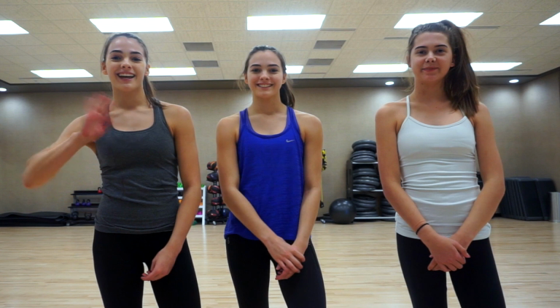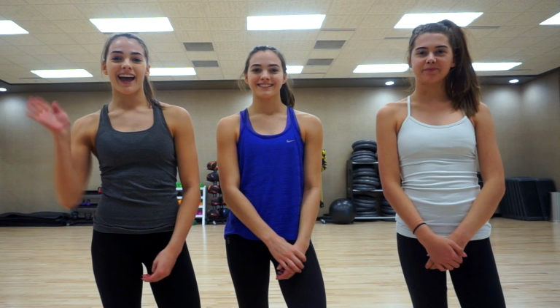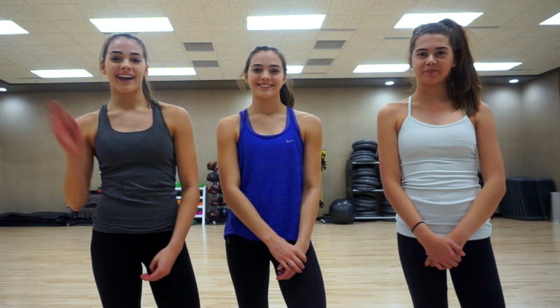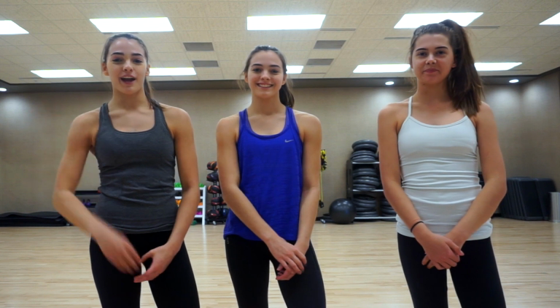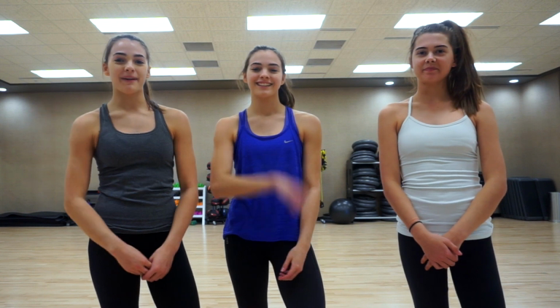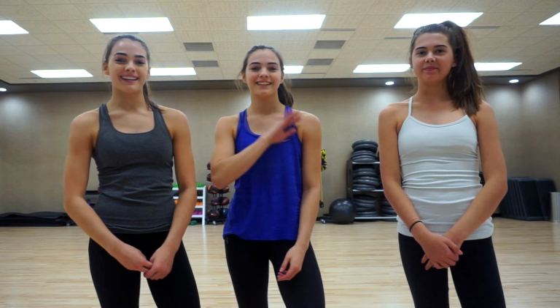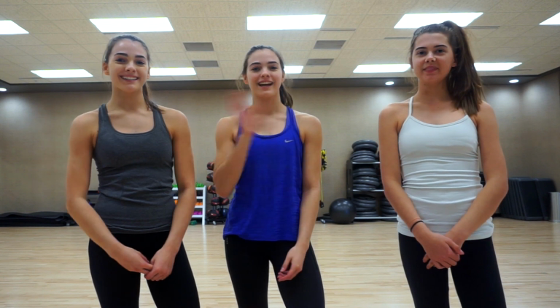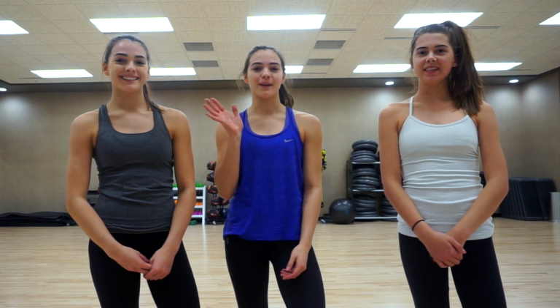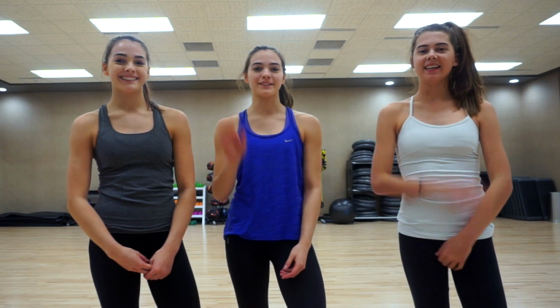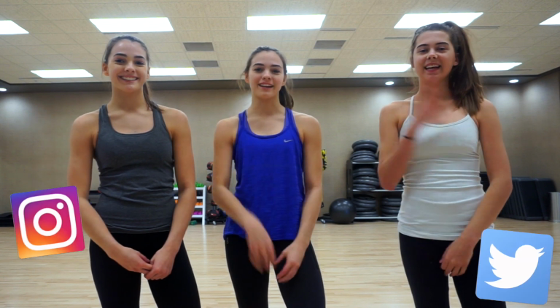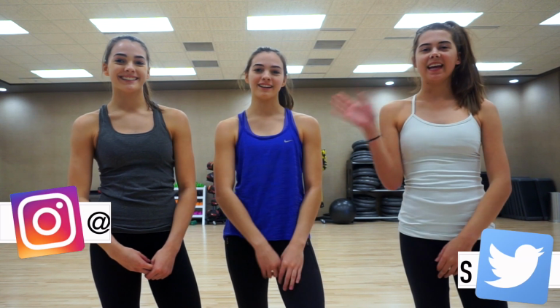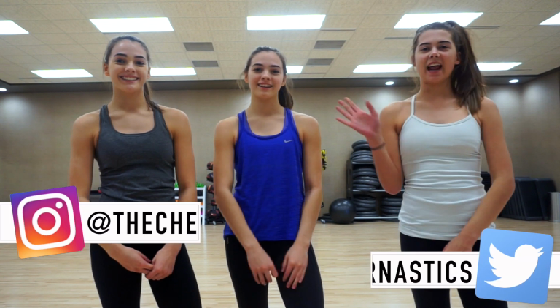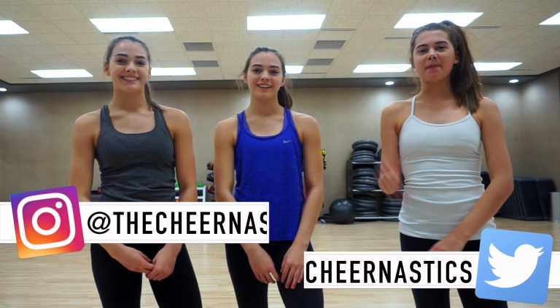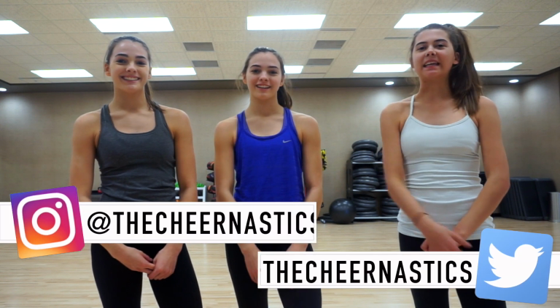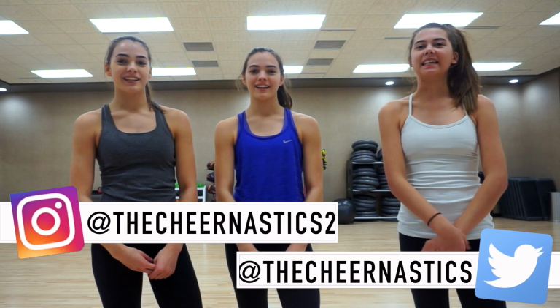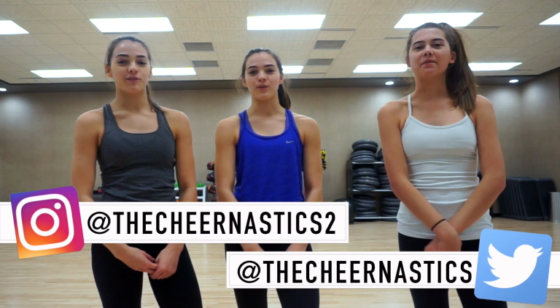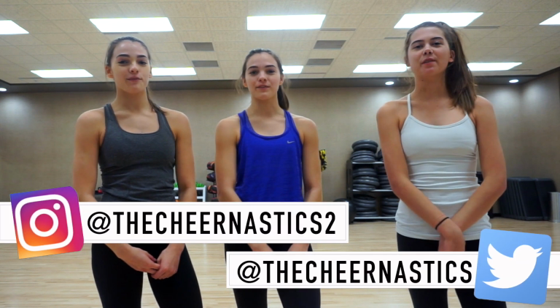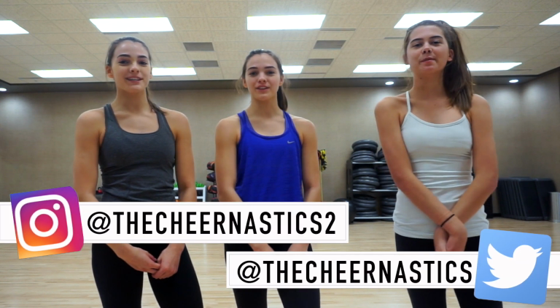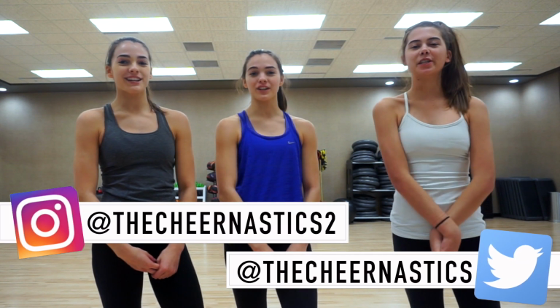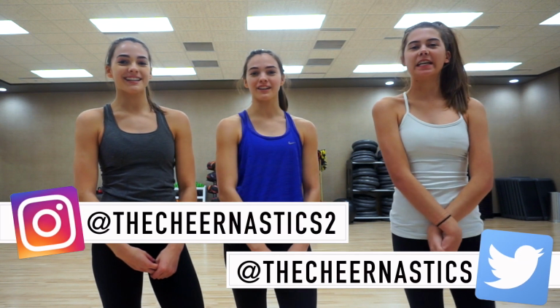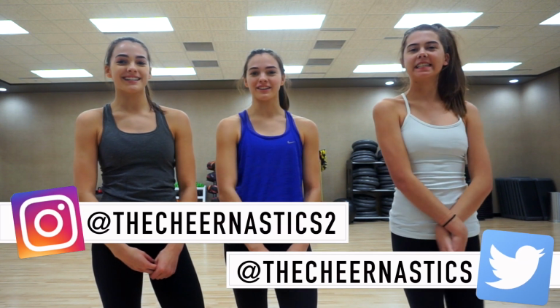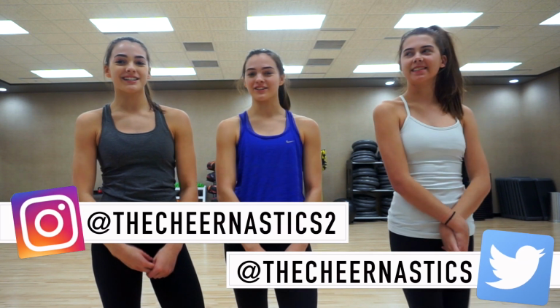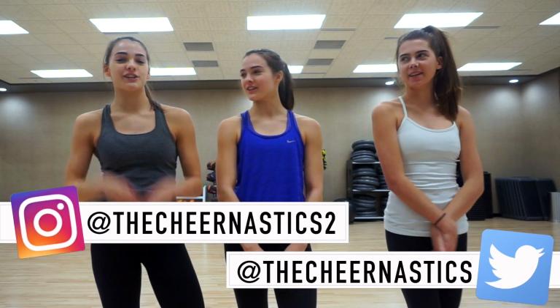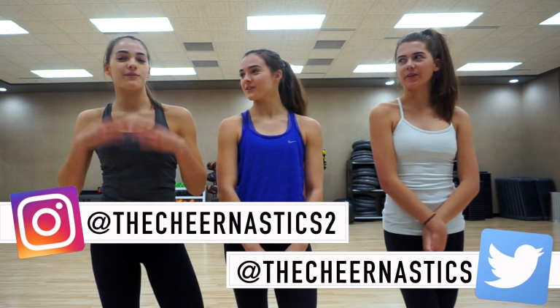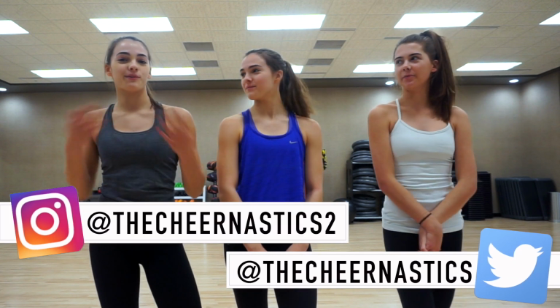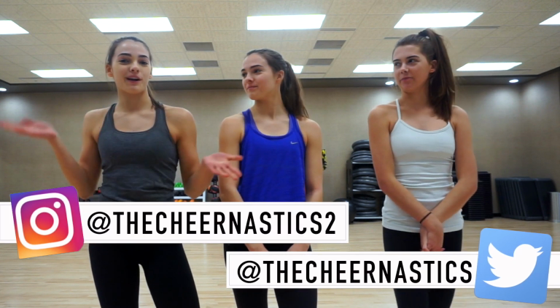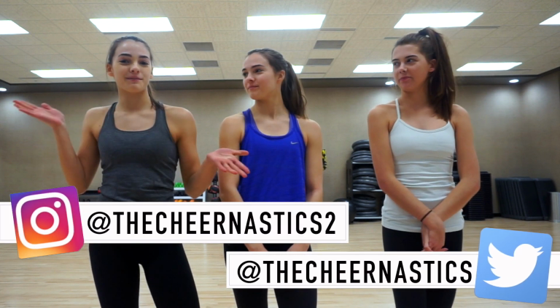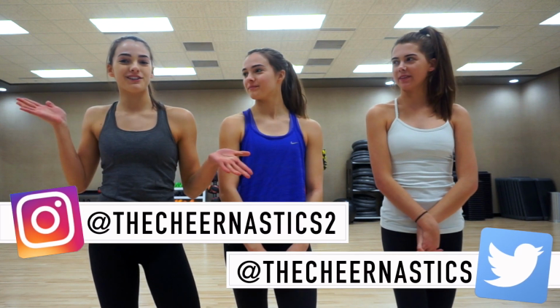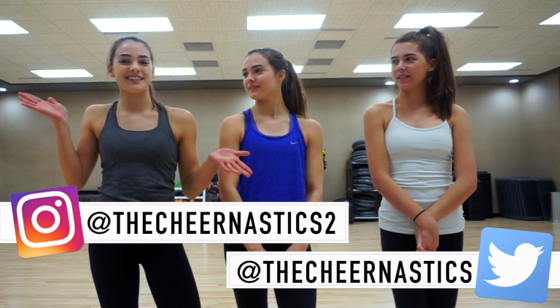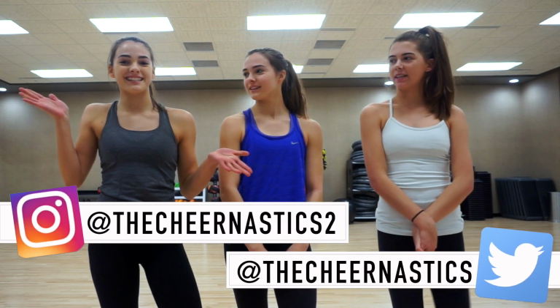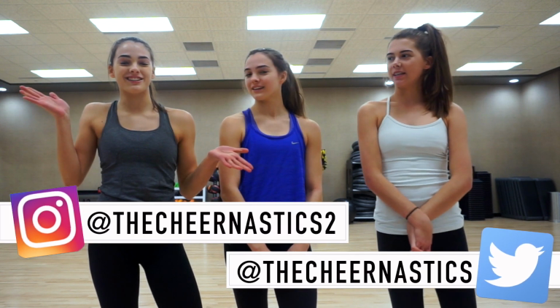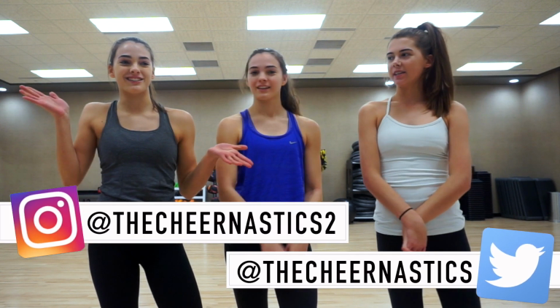Hi, I'm Megan. I'm Sierra. And I'm Maggie. And we're from The Chastix. Welcome to TC Tuesday.